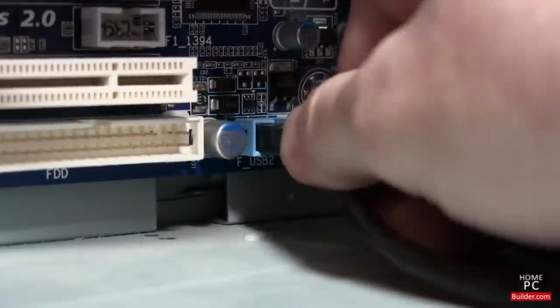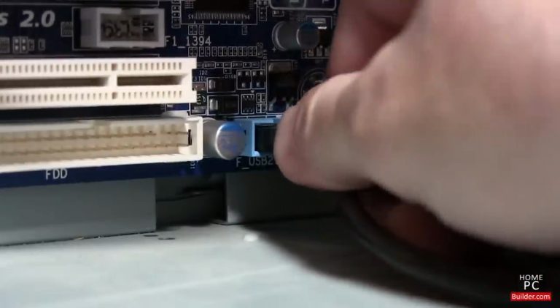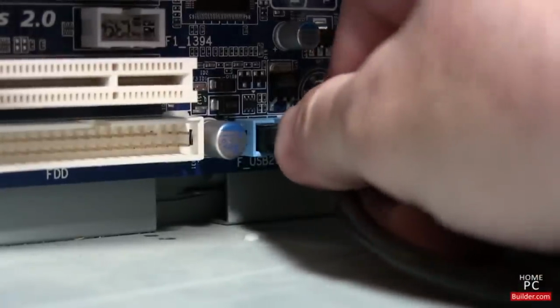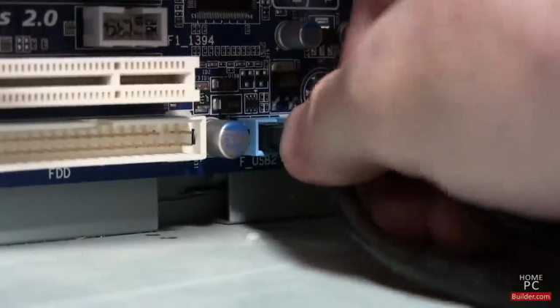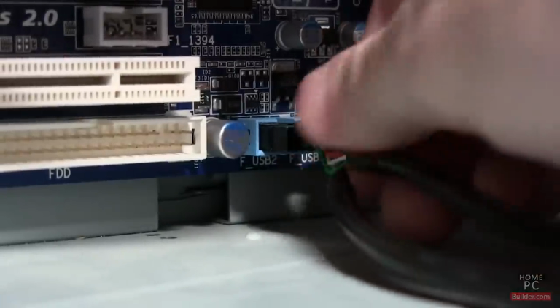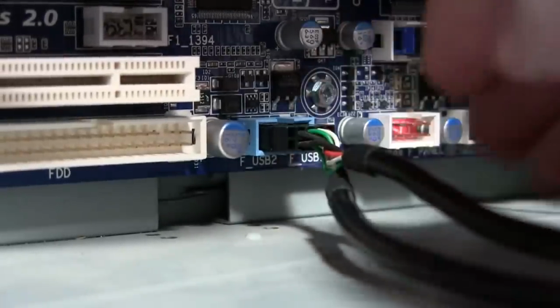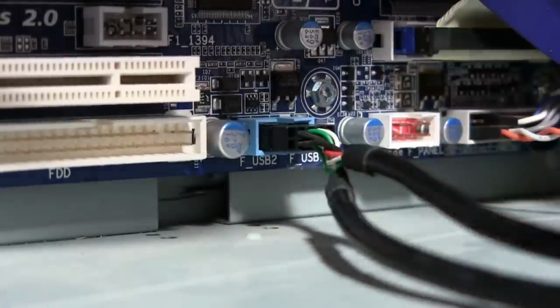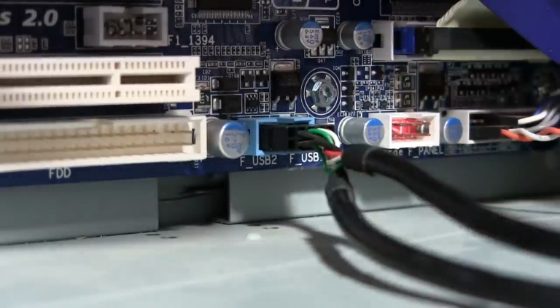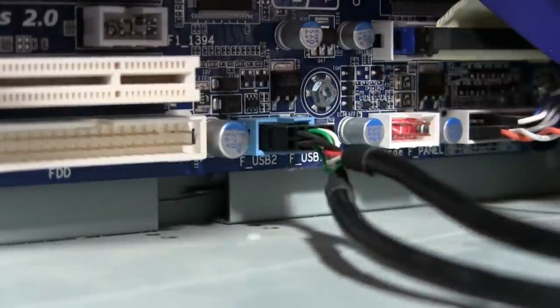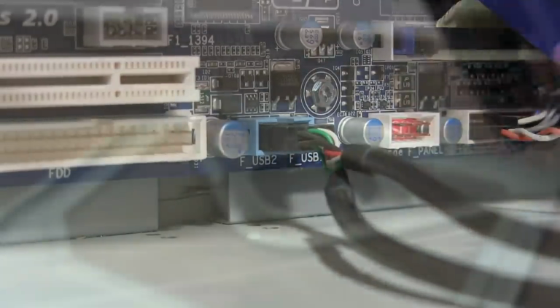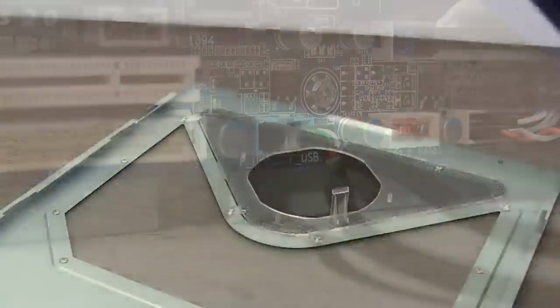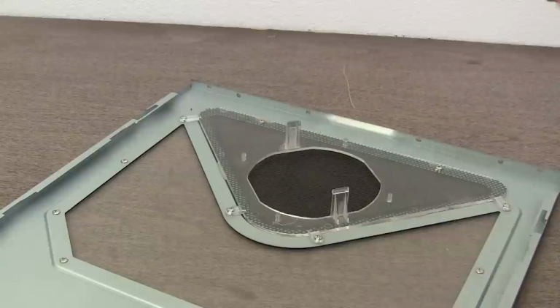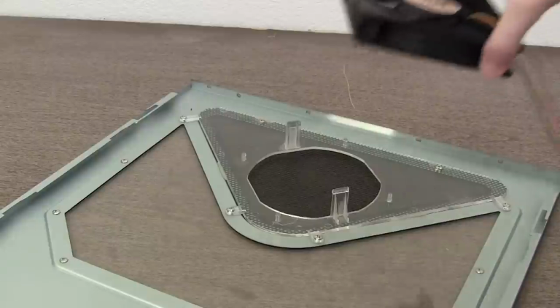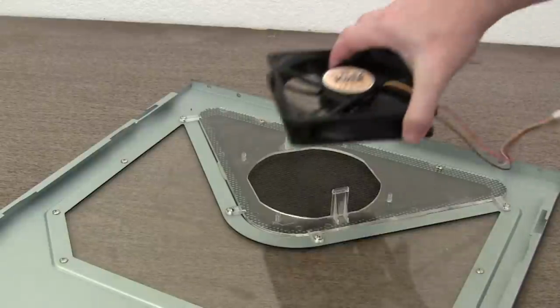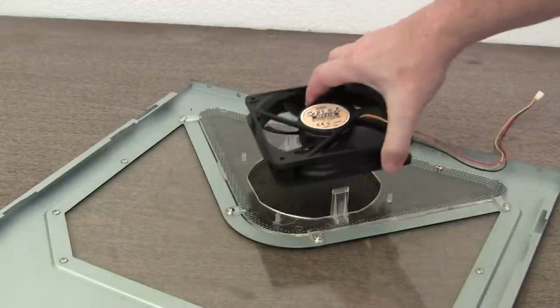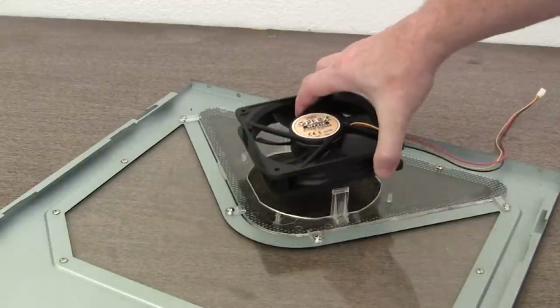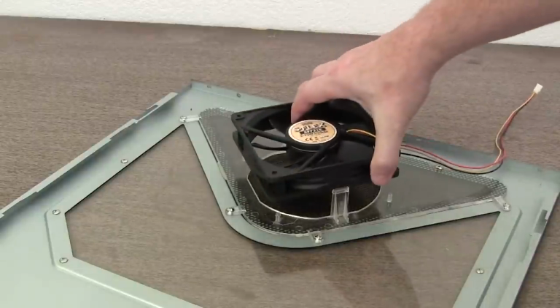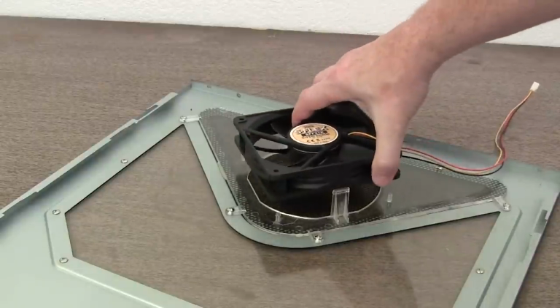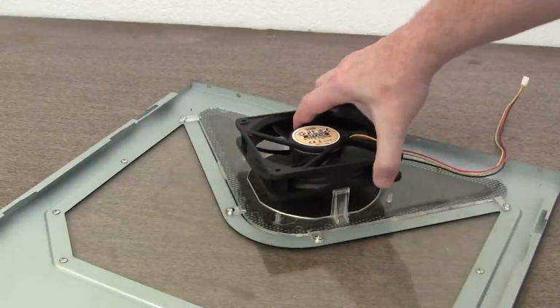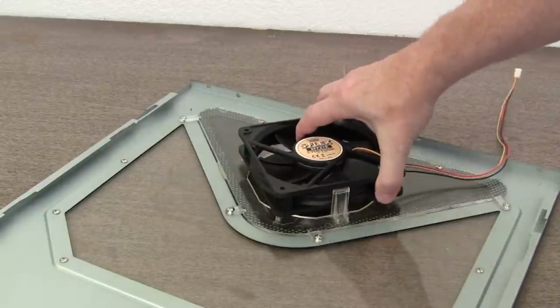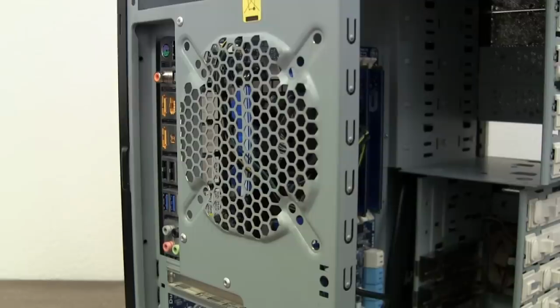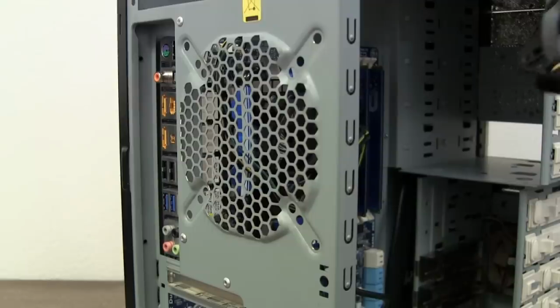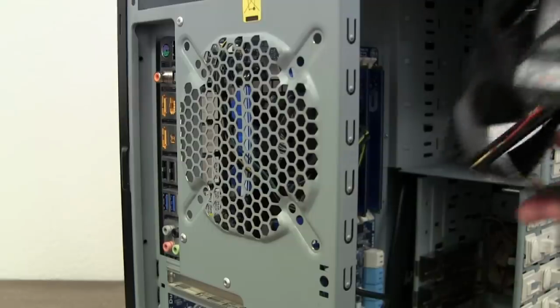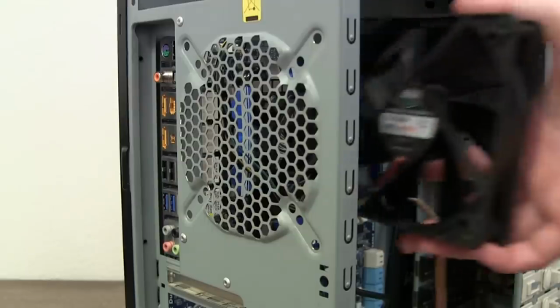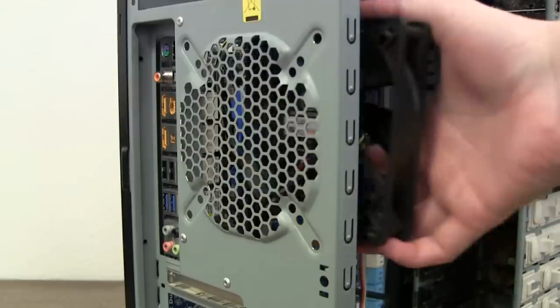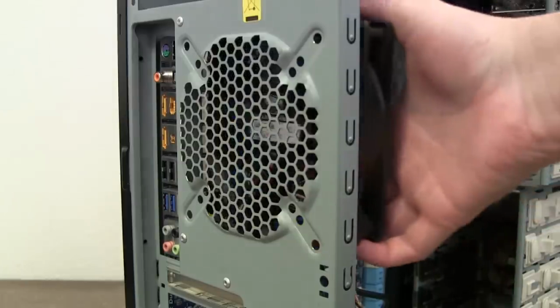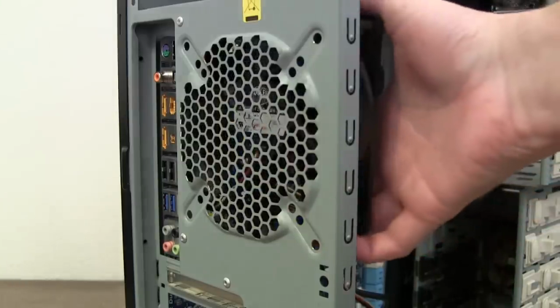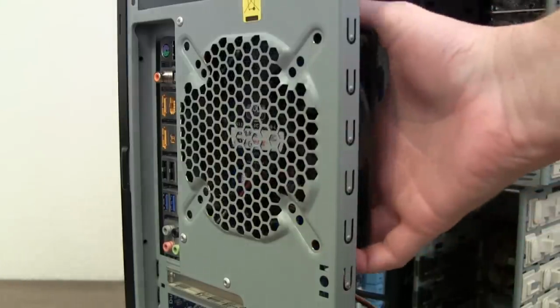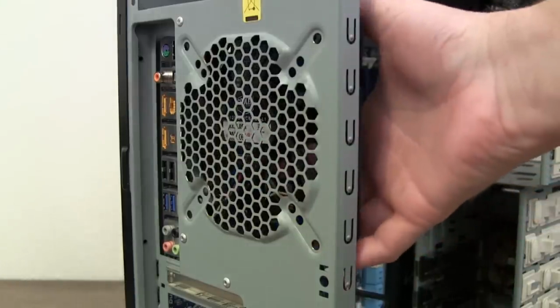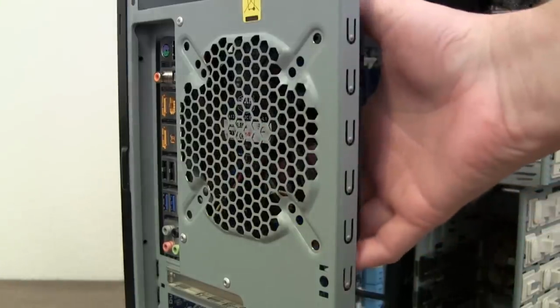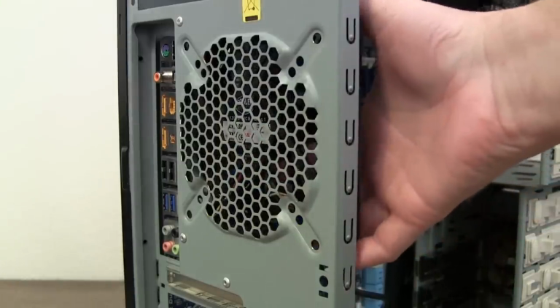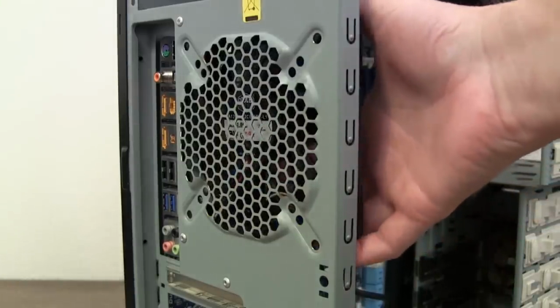That's it. The motherboard is installed. In the next lesson, we'll install the cooling fans into the case.